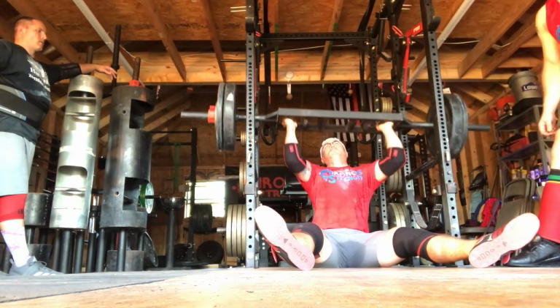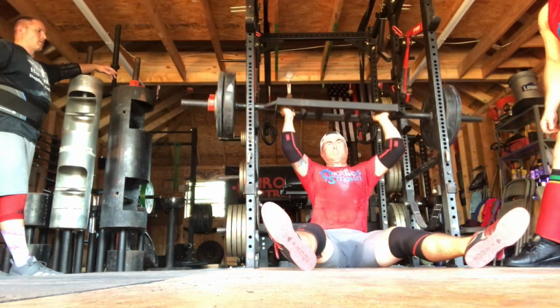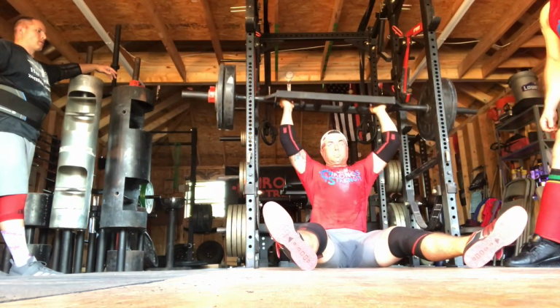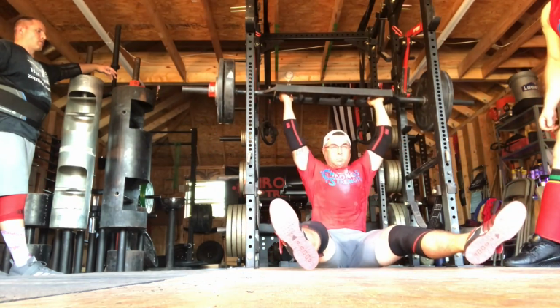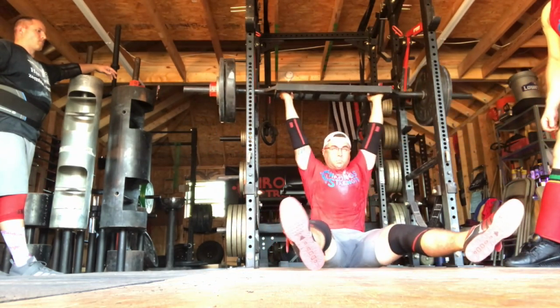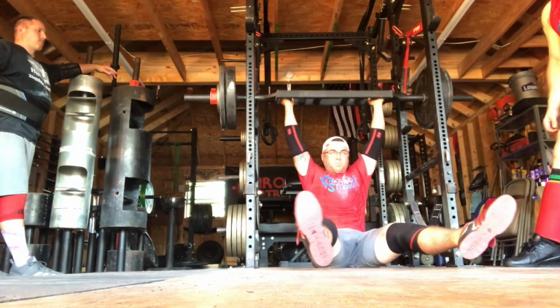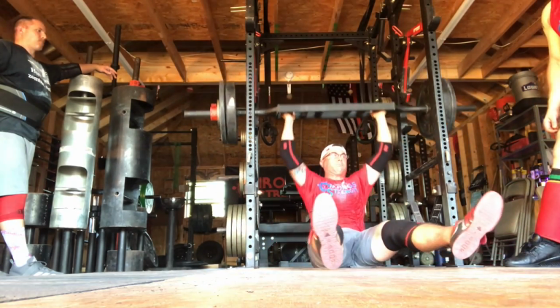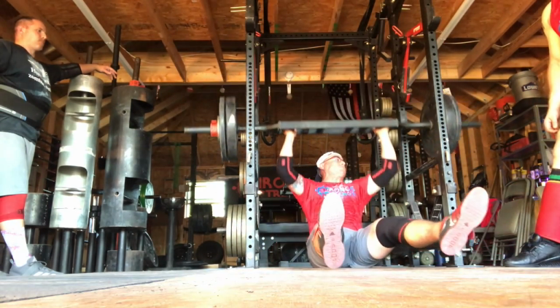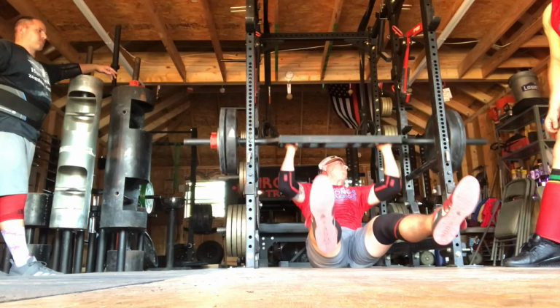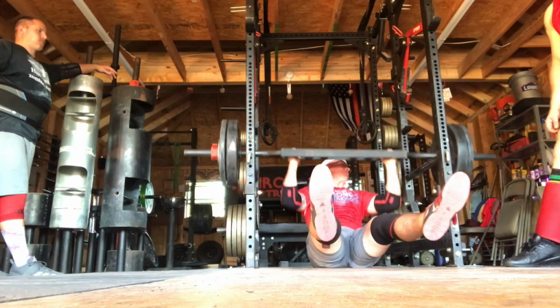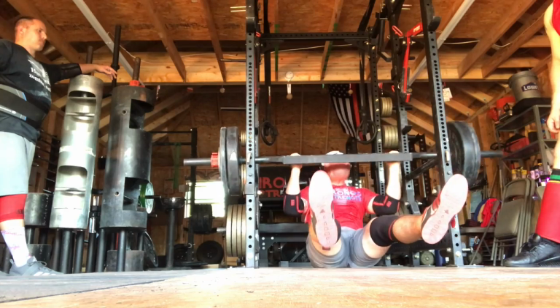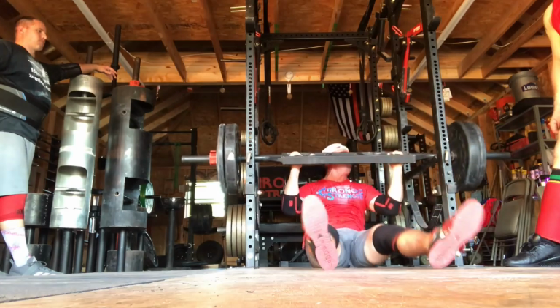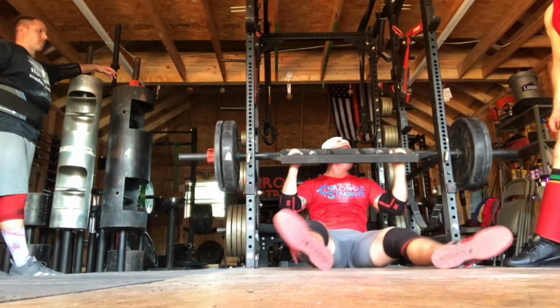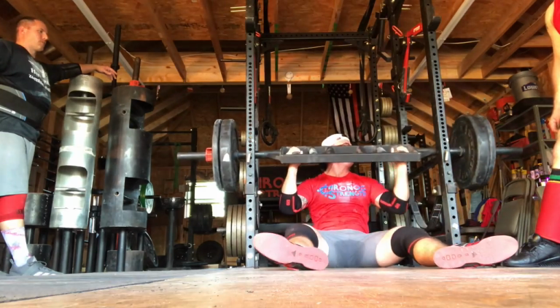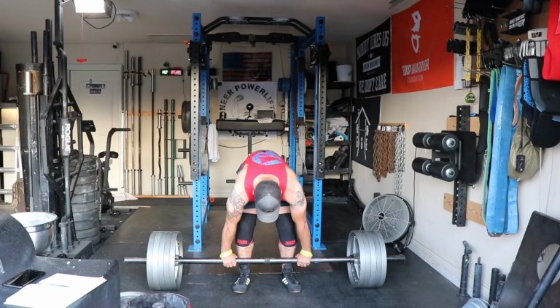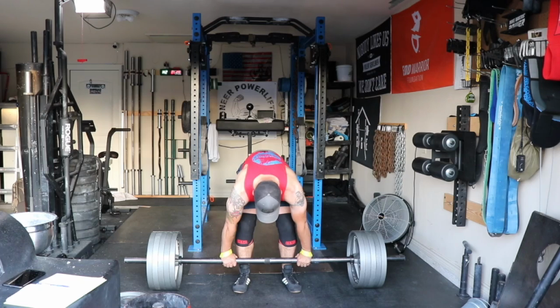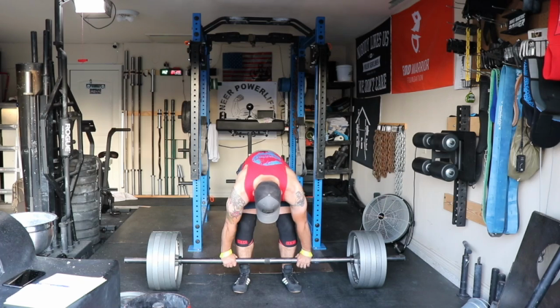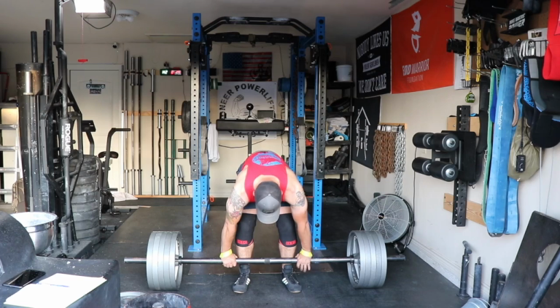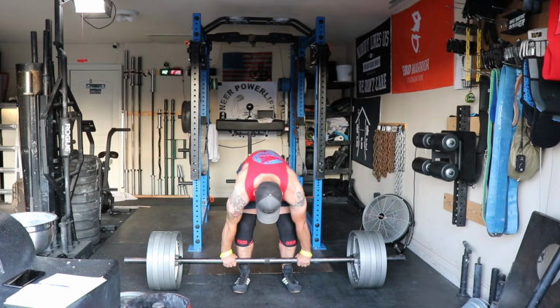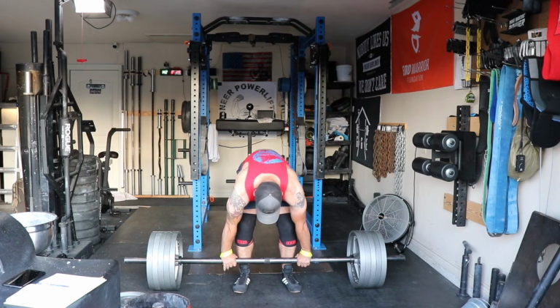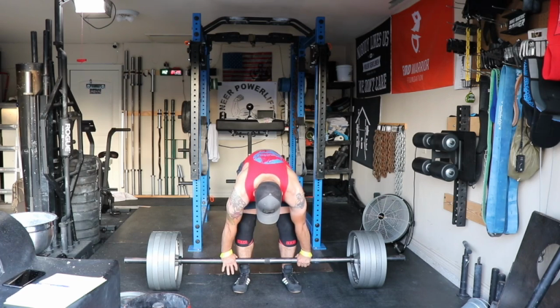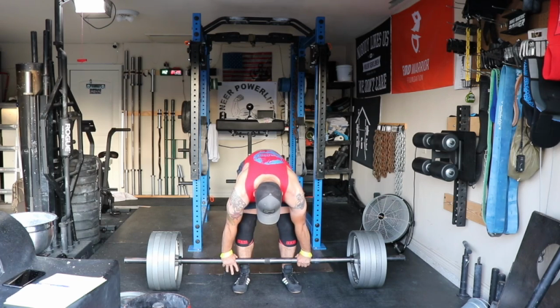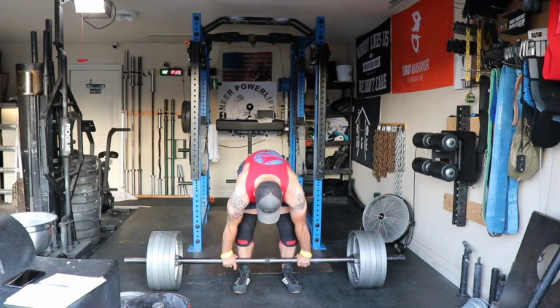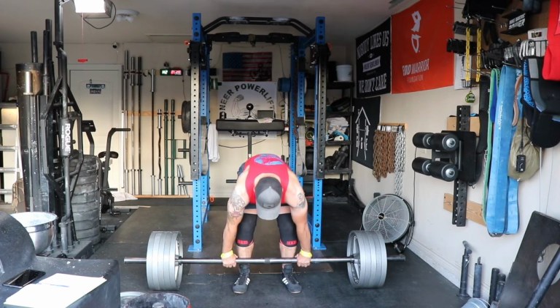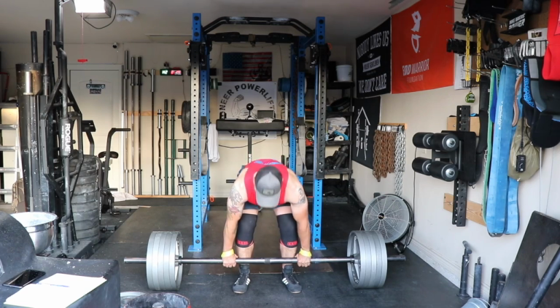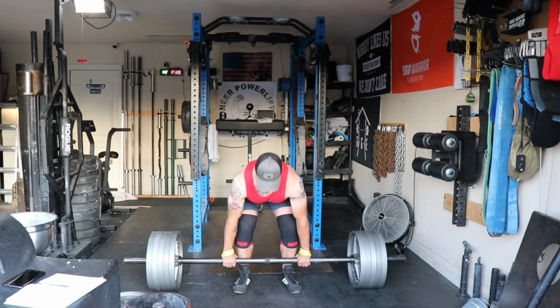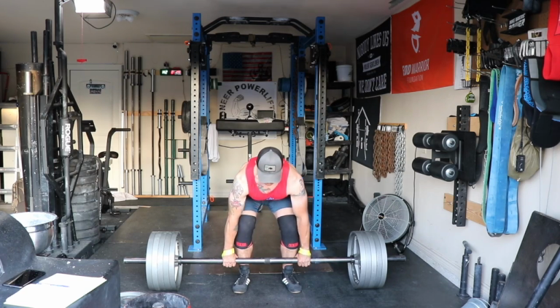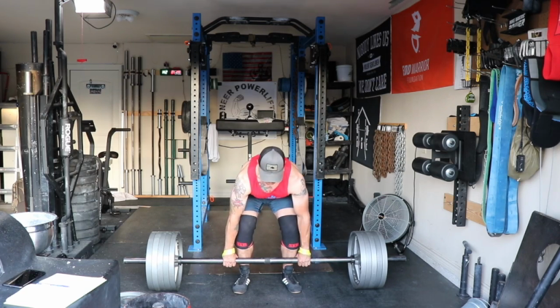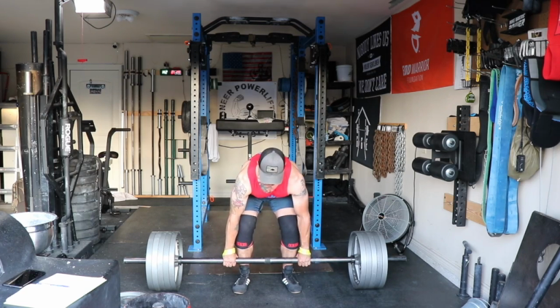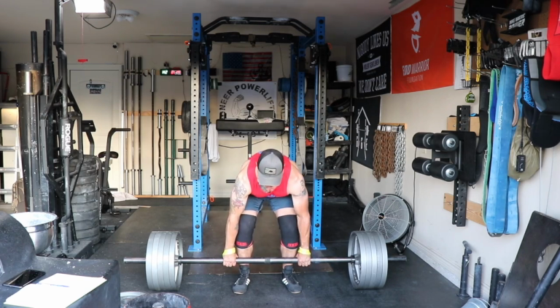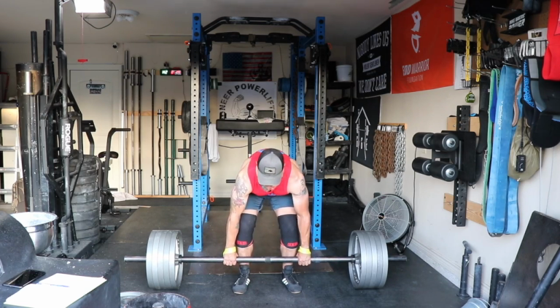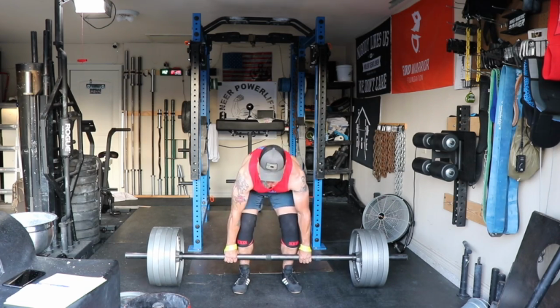Moved on to Swiss bar seated Z presses — I guess all Z presses are seated. This is my coach giving me a cue; I think he wanted the bar tilted more back.